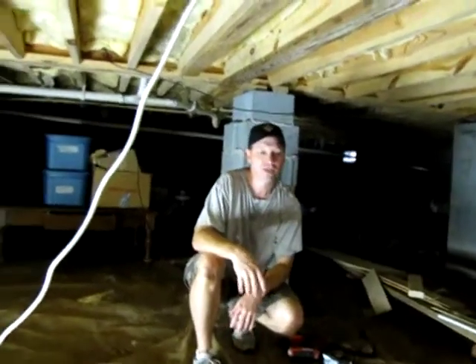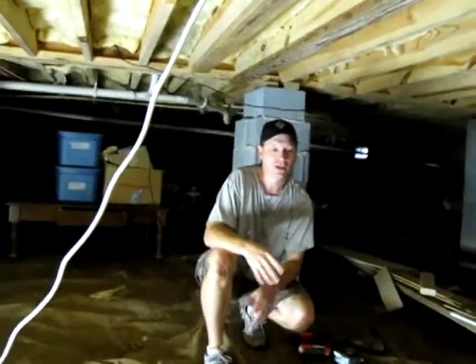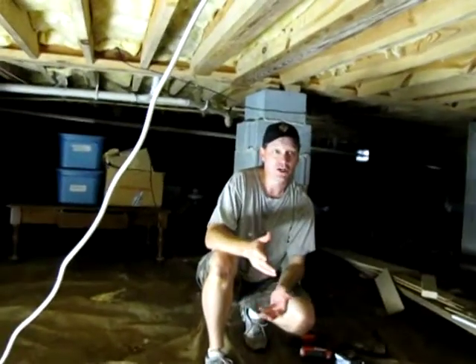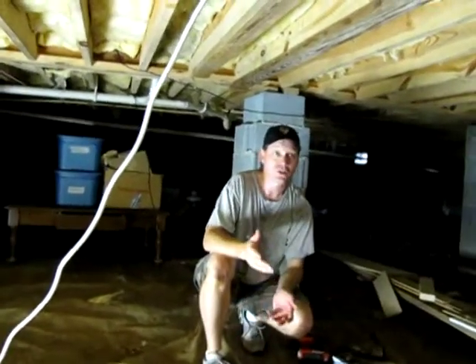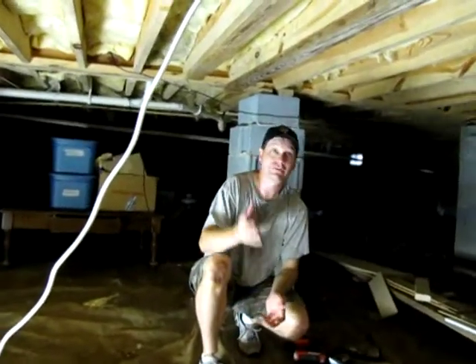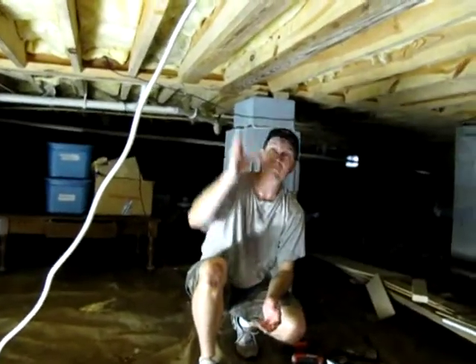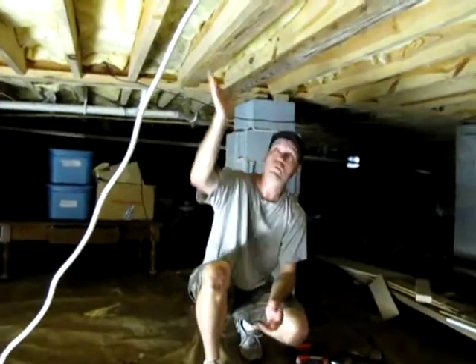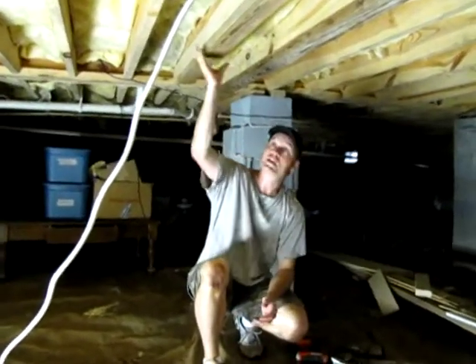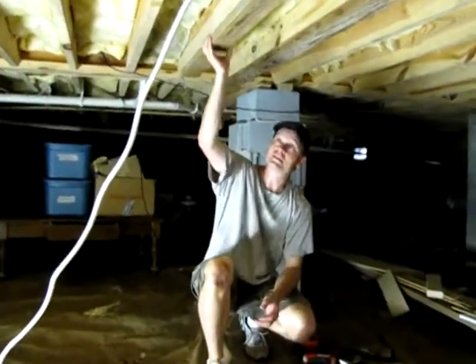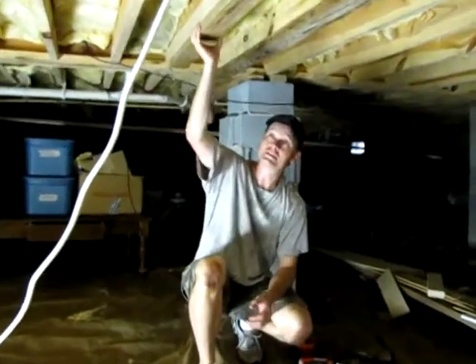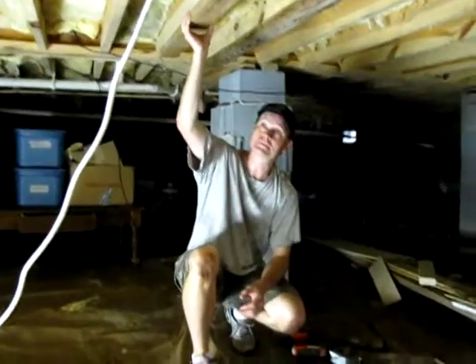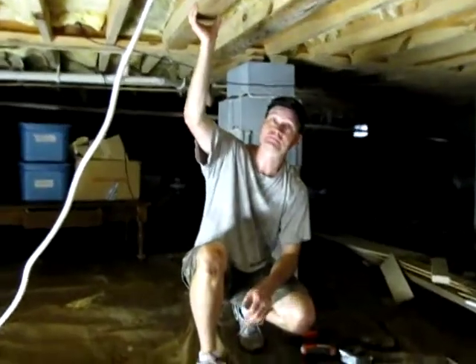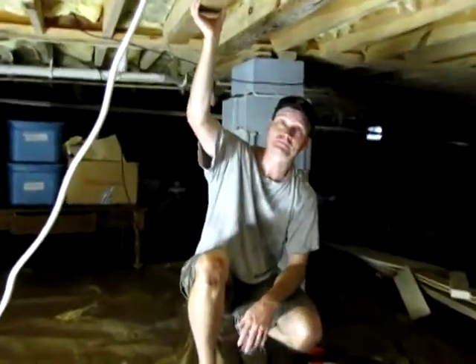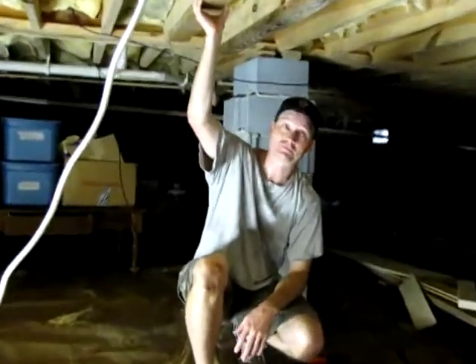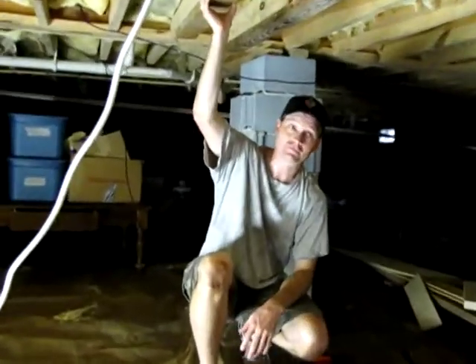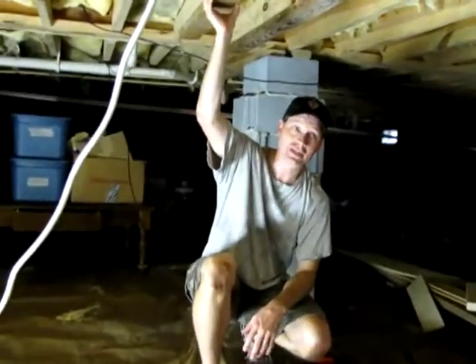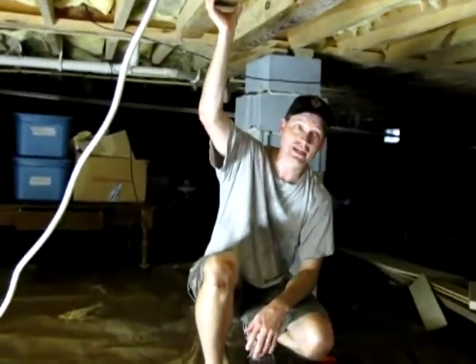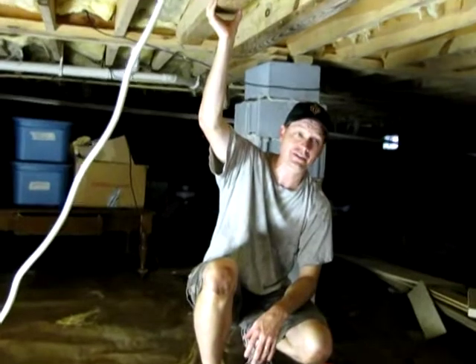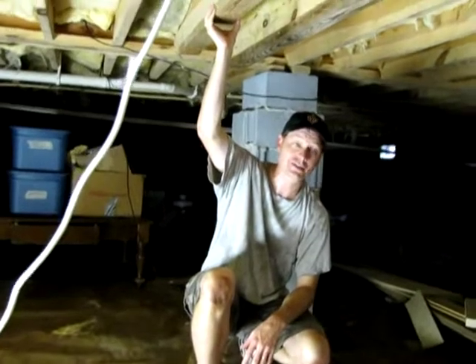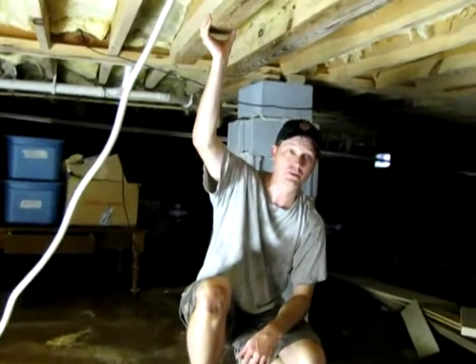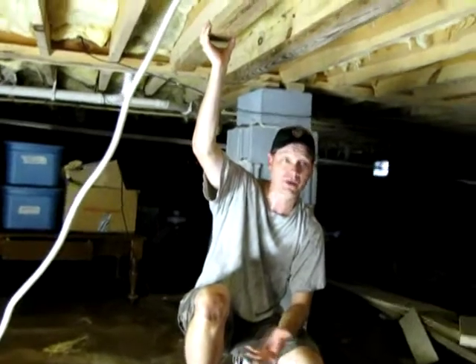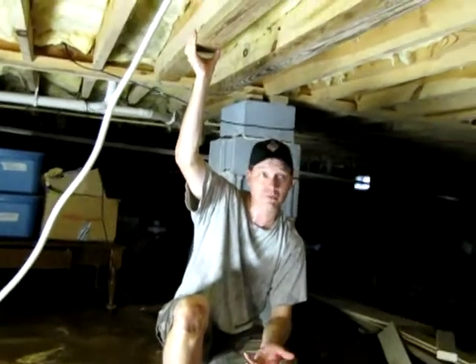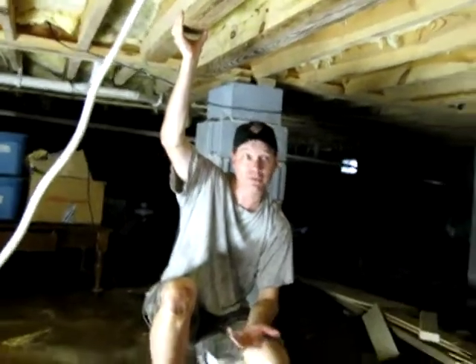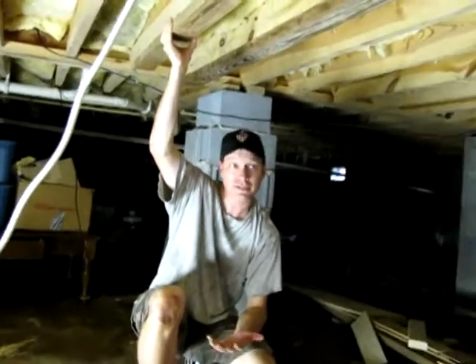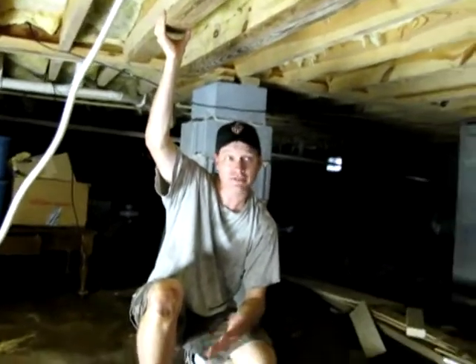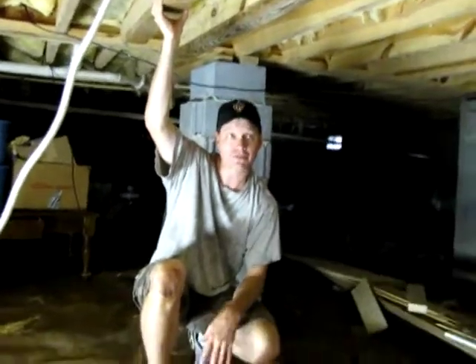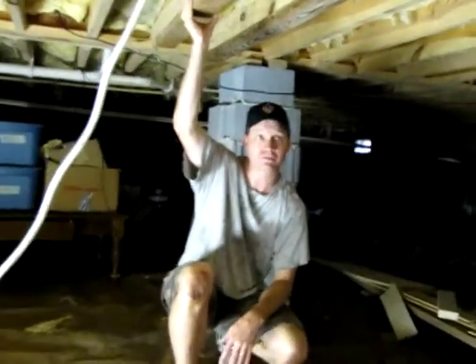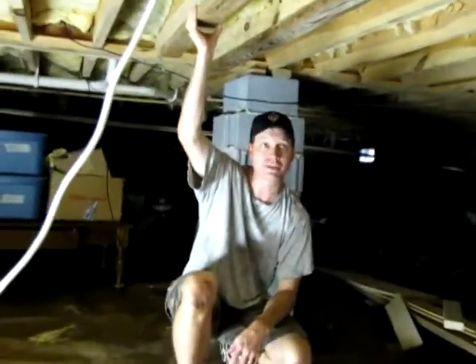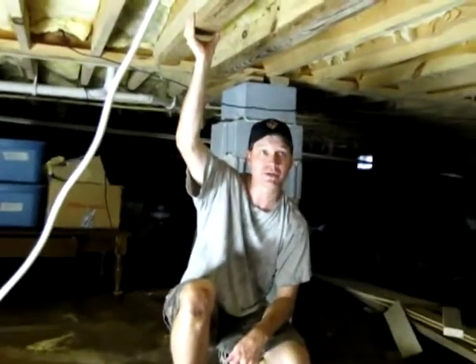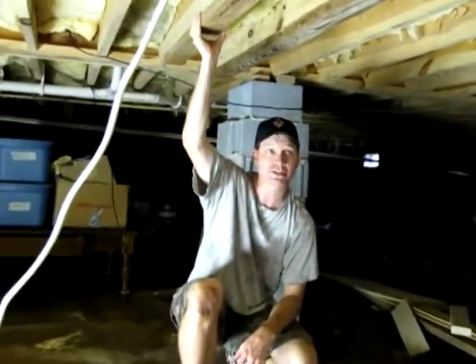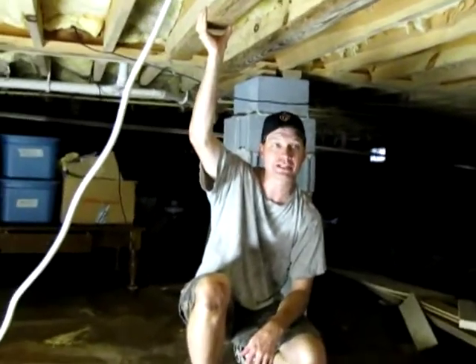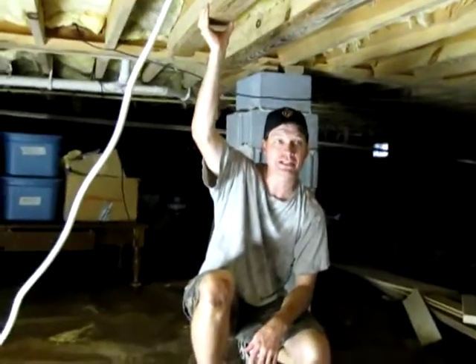All right, so we've got the board in! It took probably about 15 minutes to get it in.